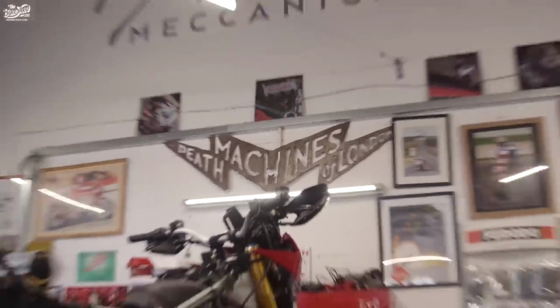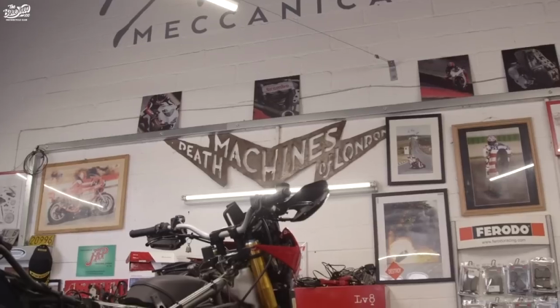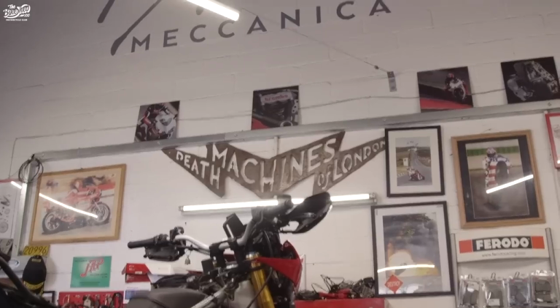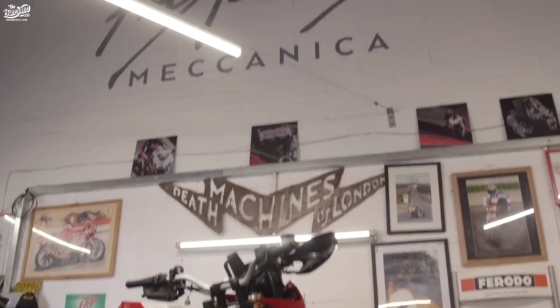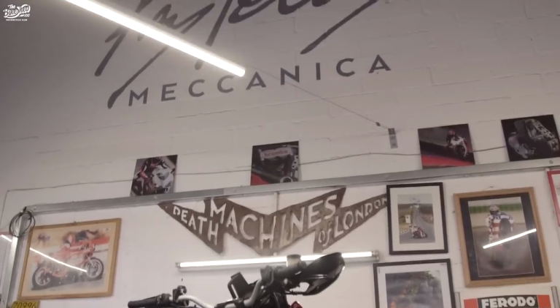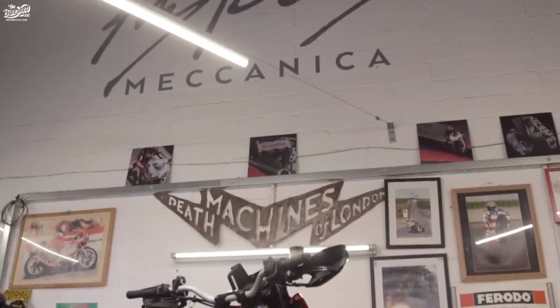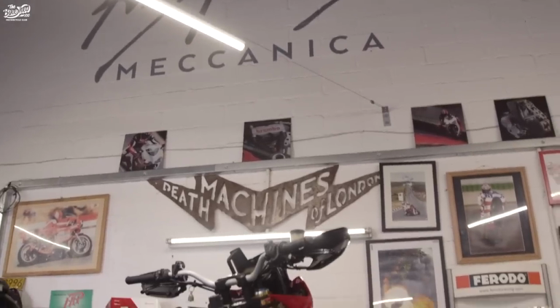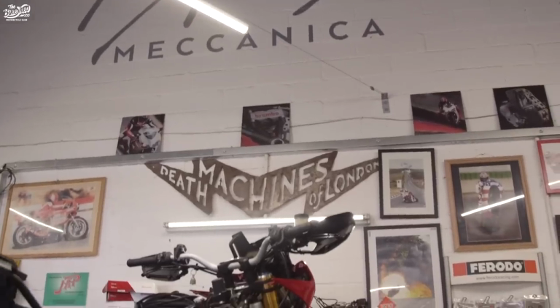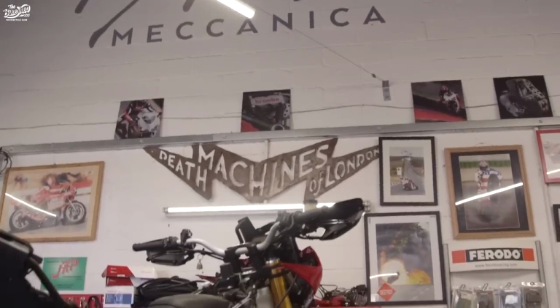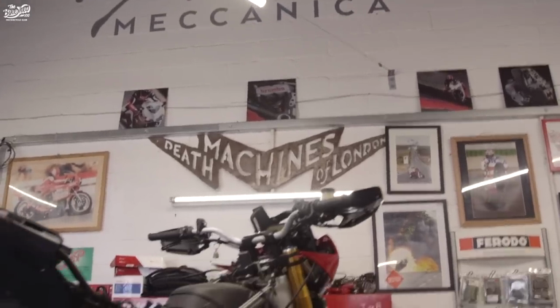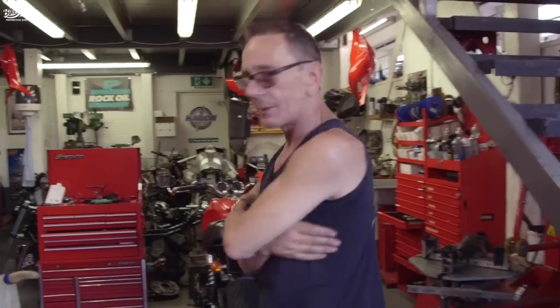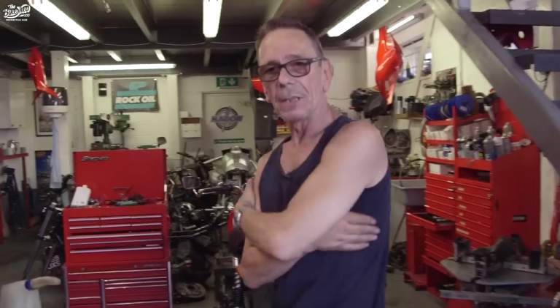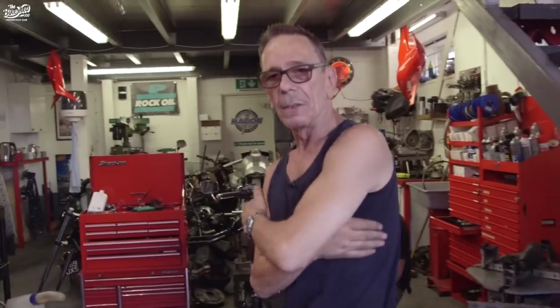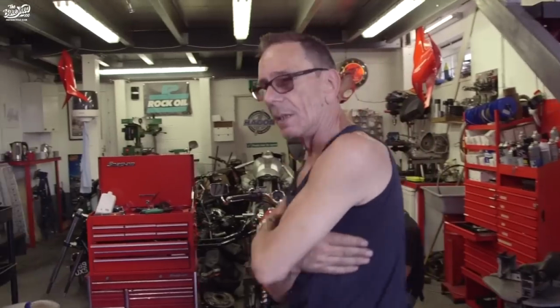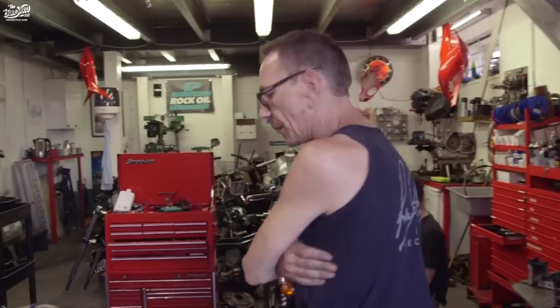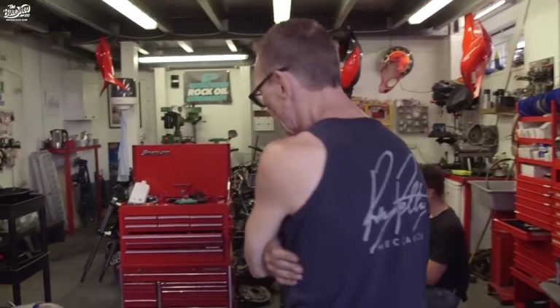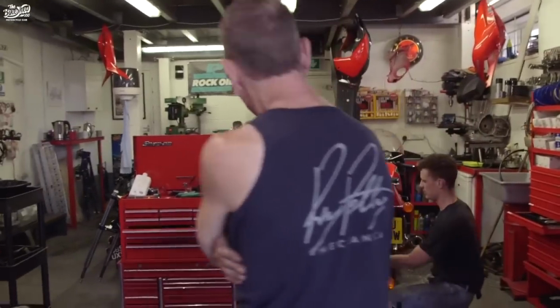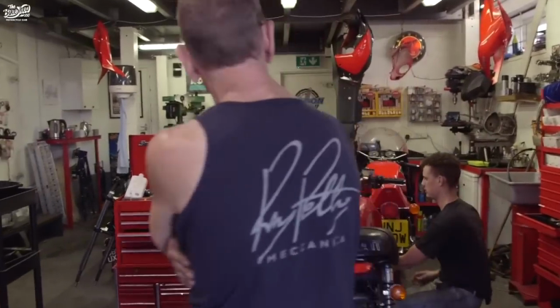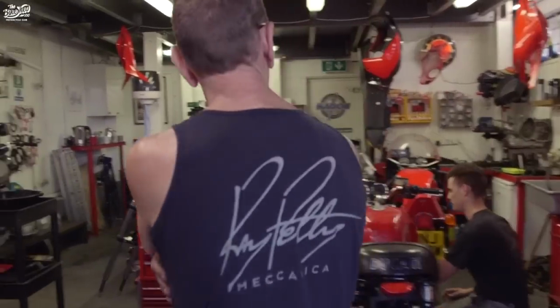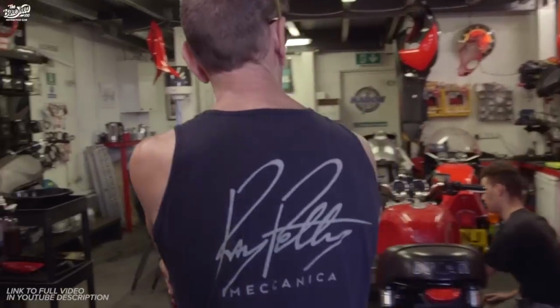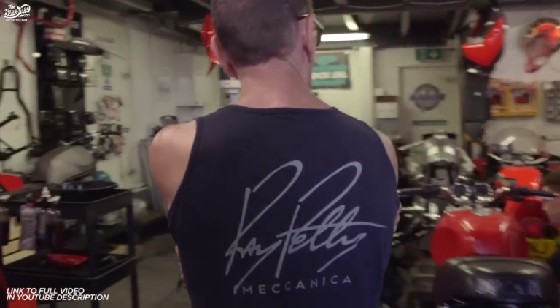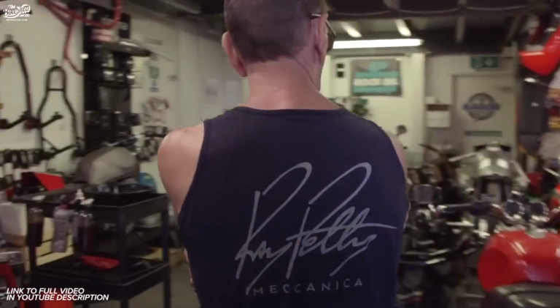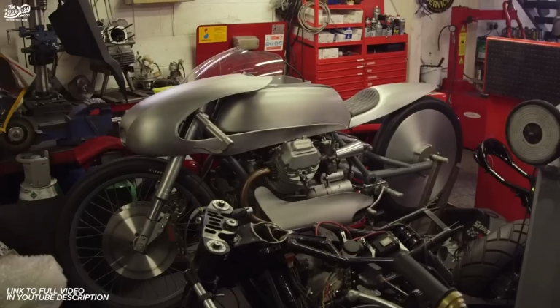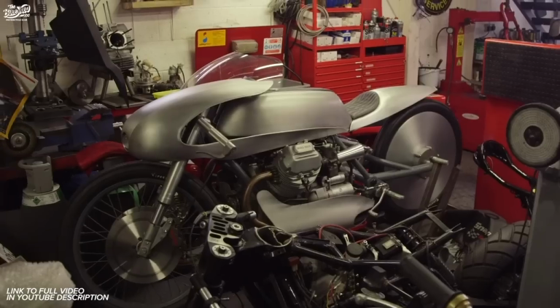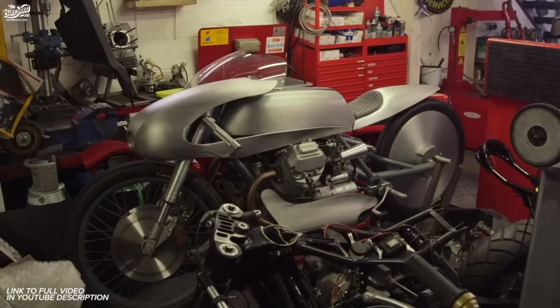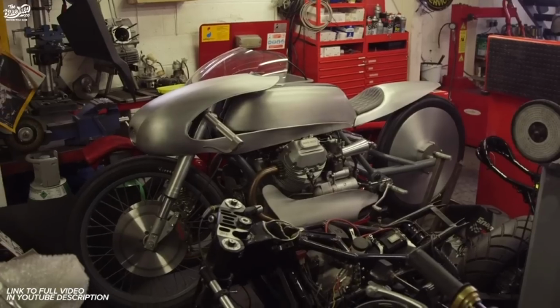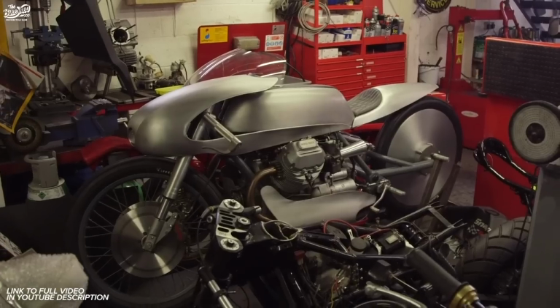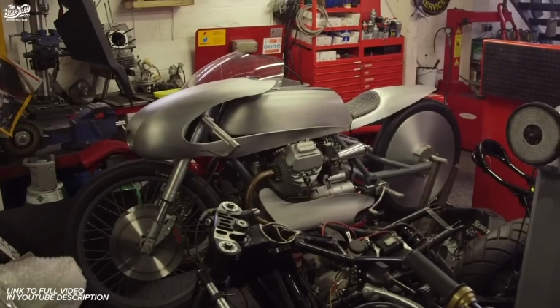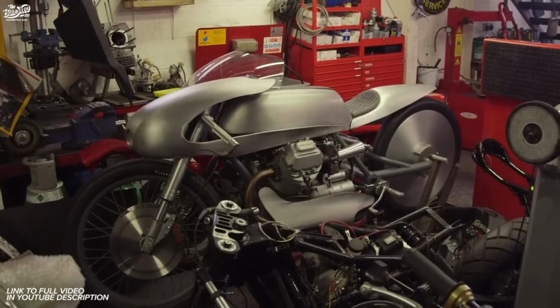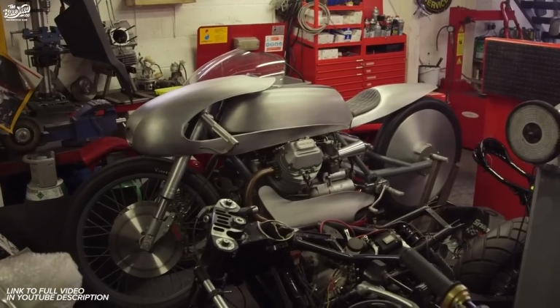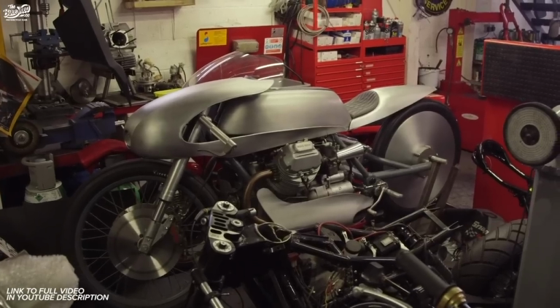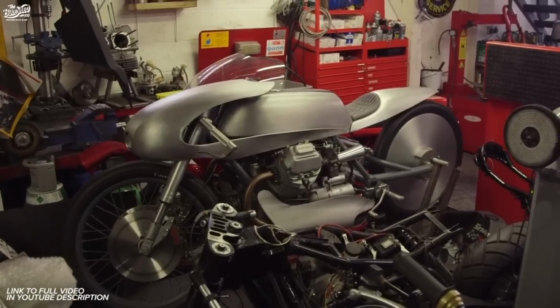Death Machines is myself and James Hilton. Let's take a look at the Death Machines bike — that's probably the most famous Guzzi on the planet.